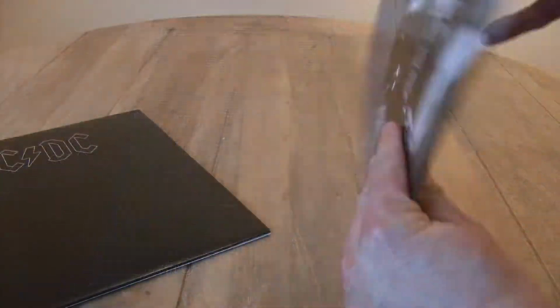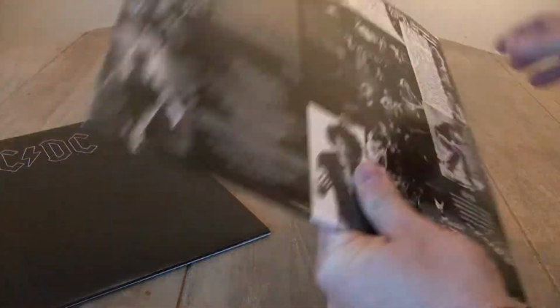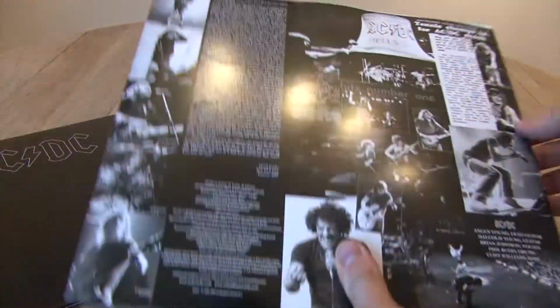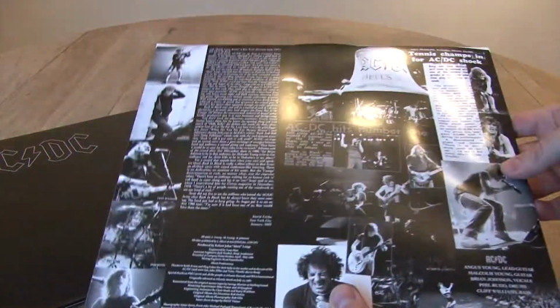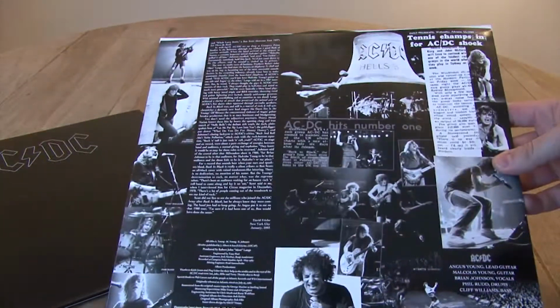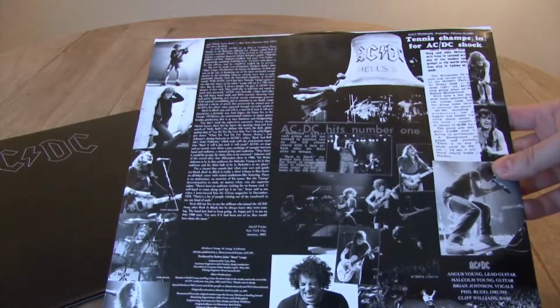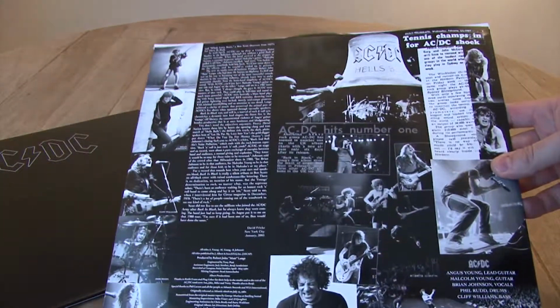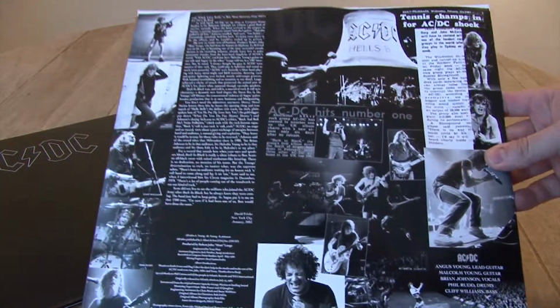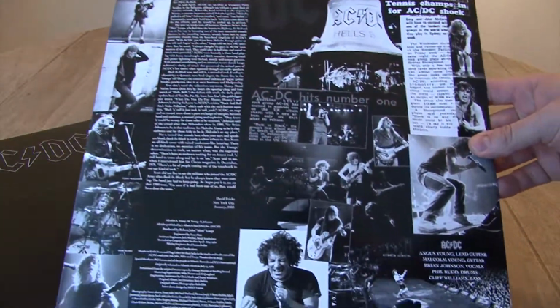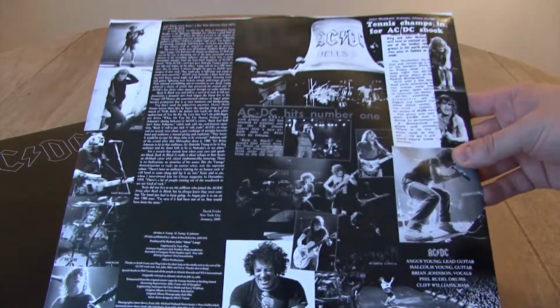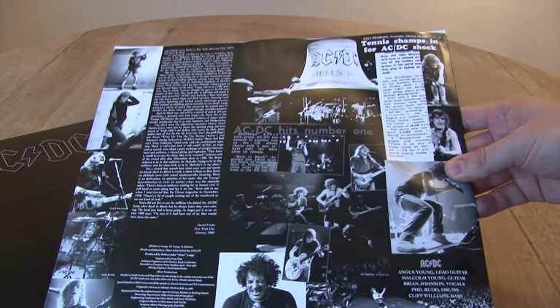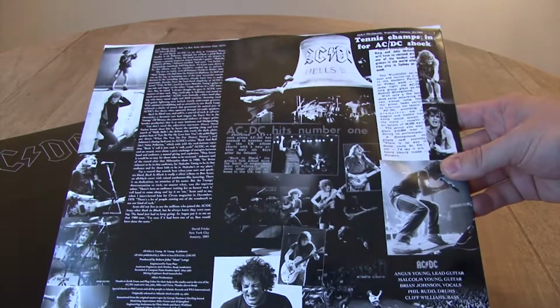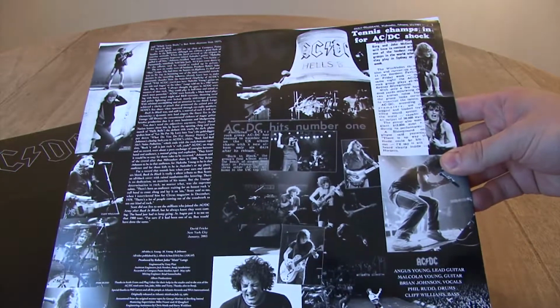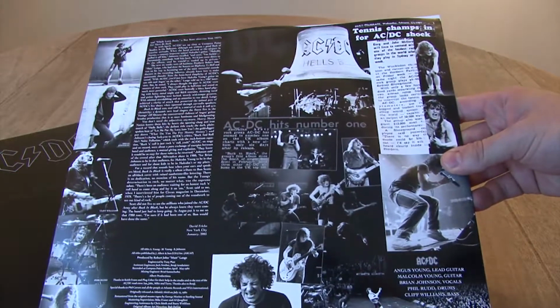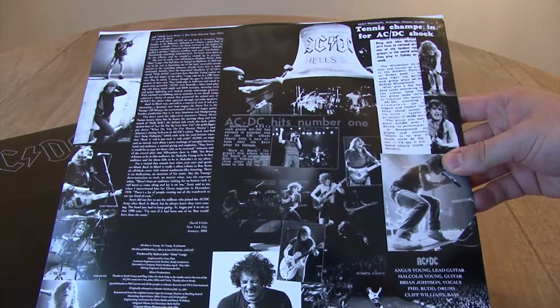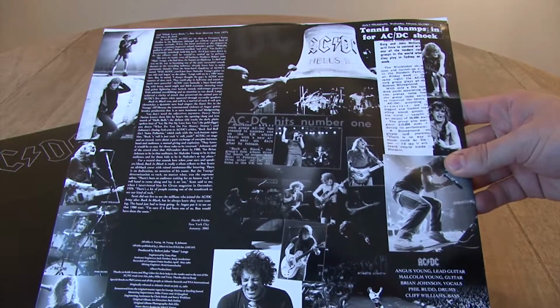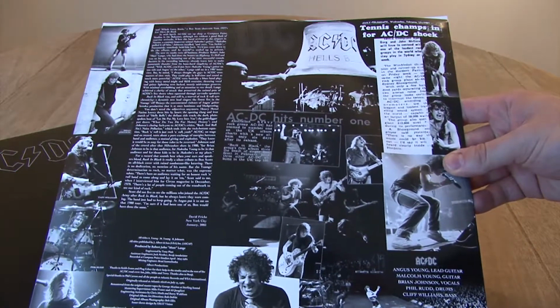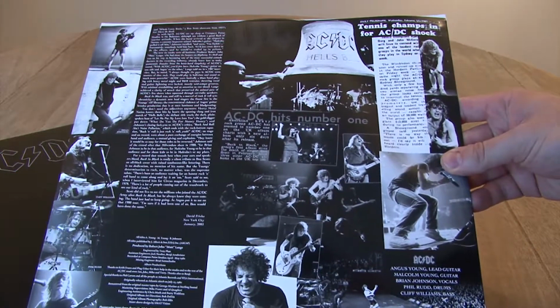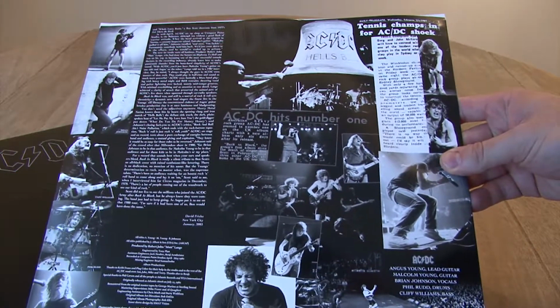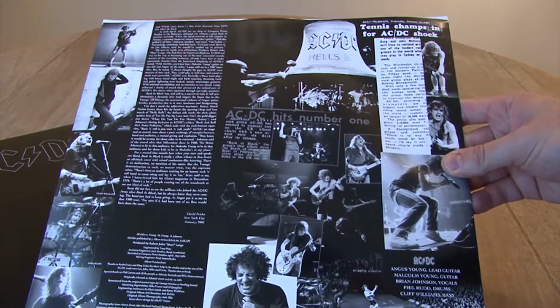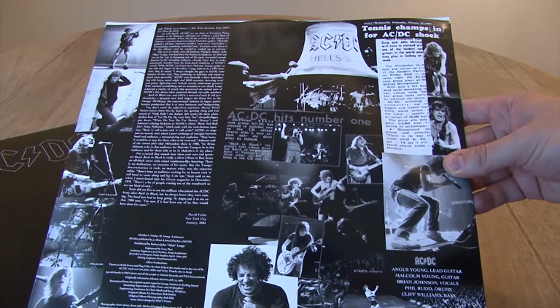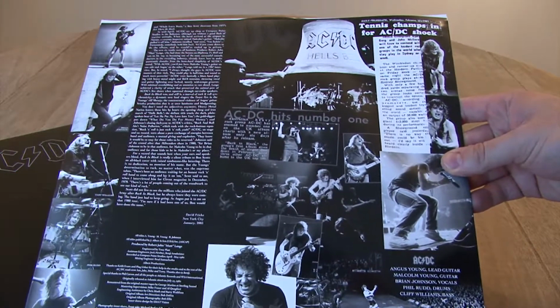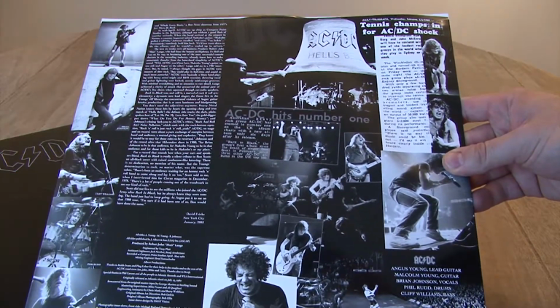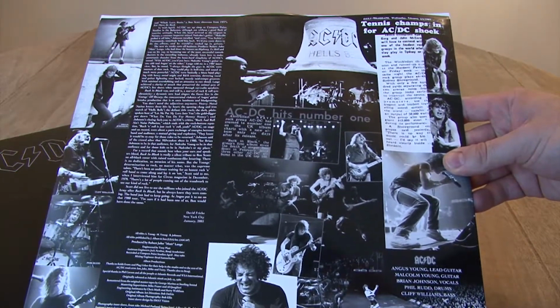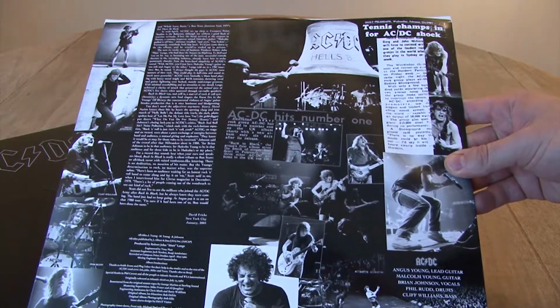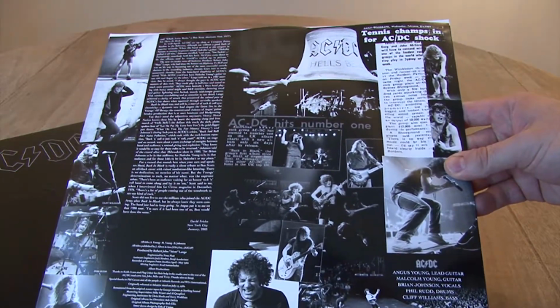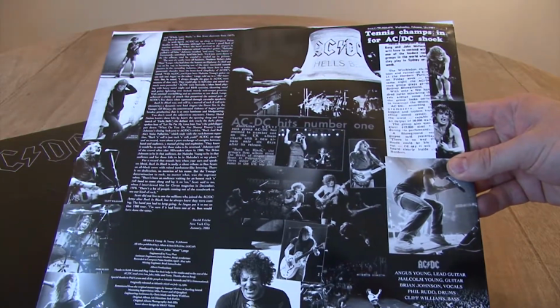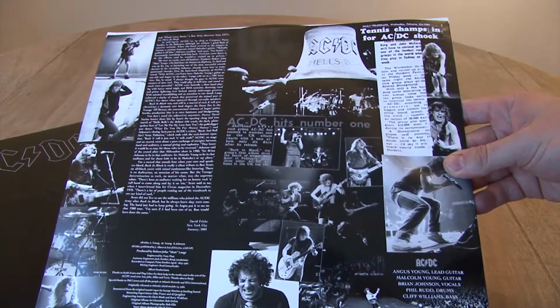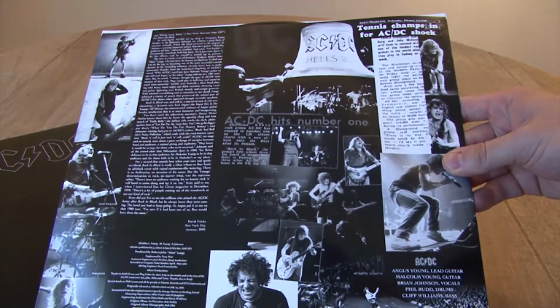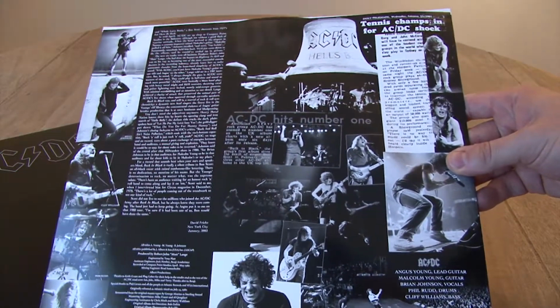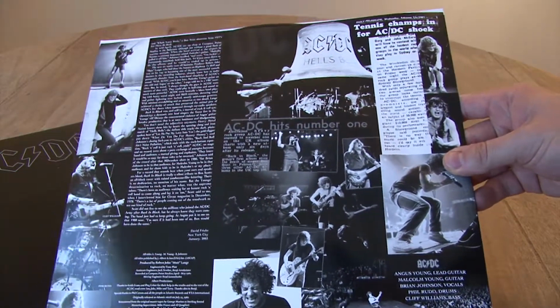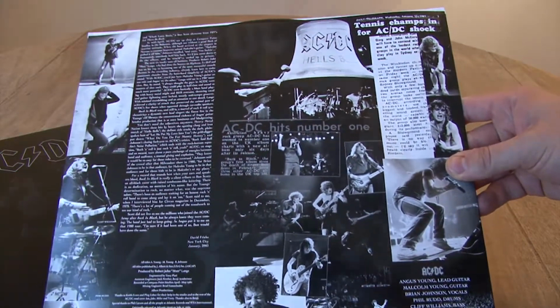On the back, we have a continuation of the article, along with more great live photos — most notably, Brian Johnson hitting Hell's Bell.